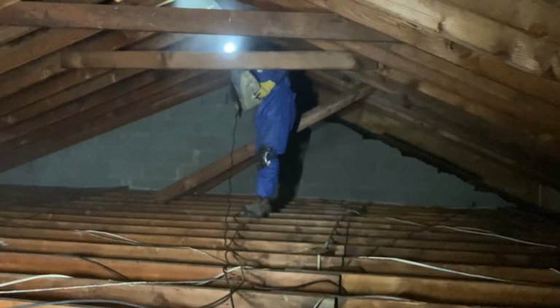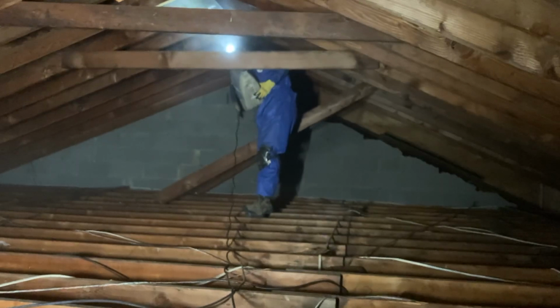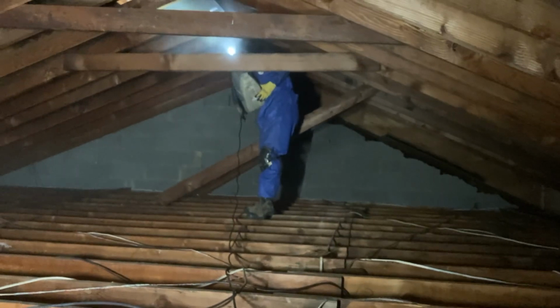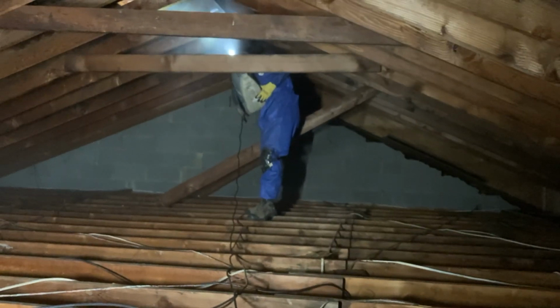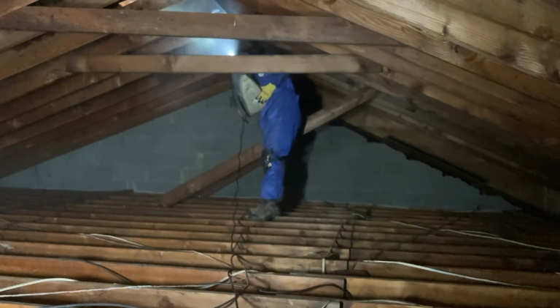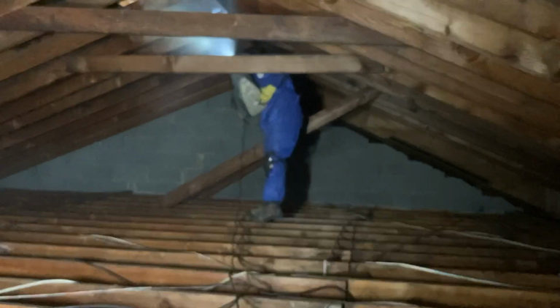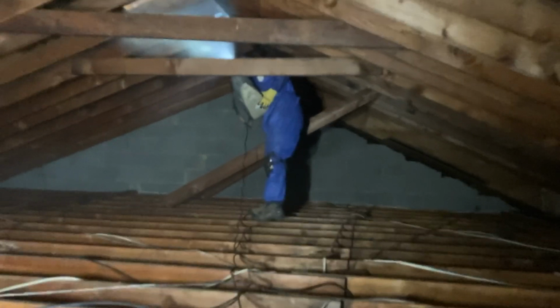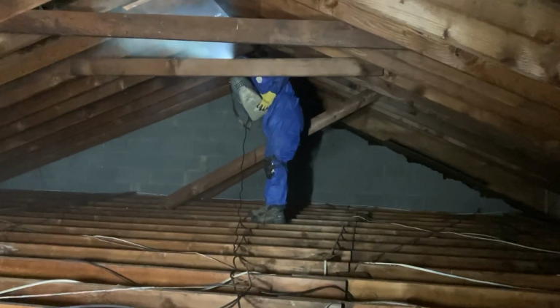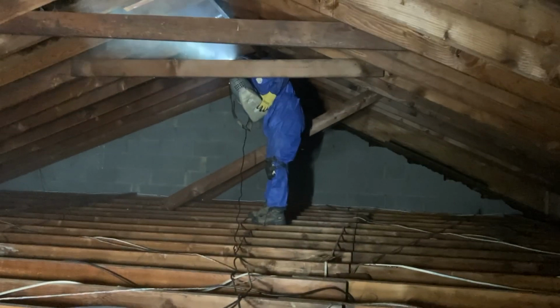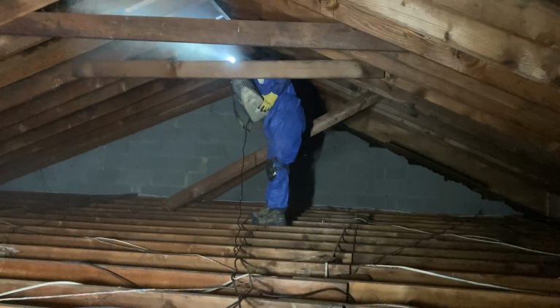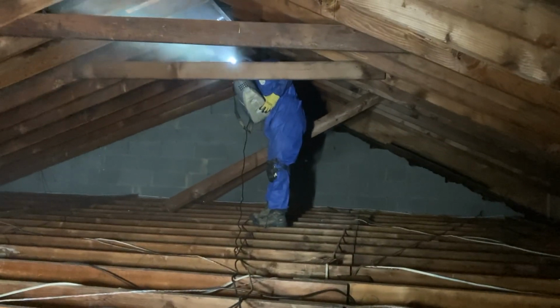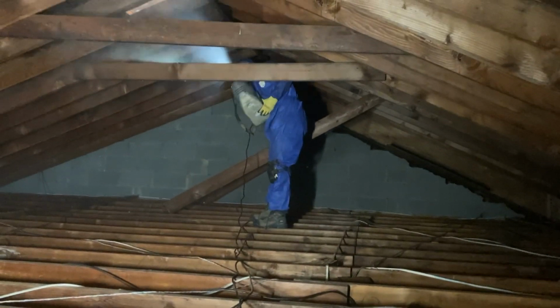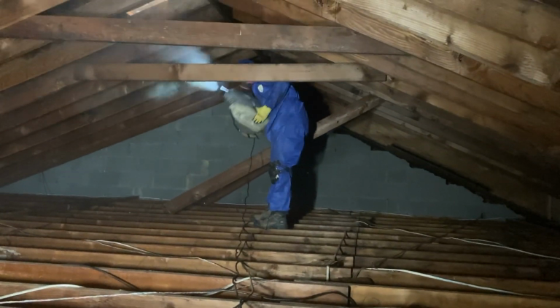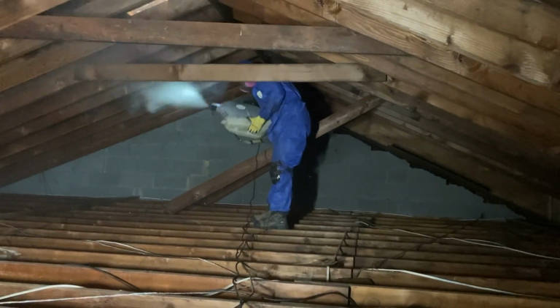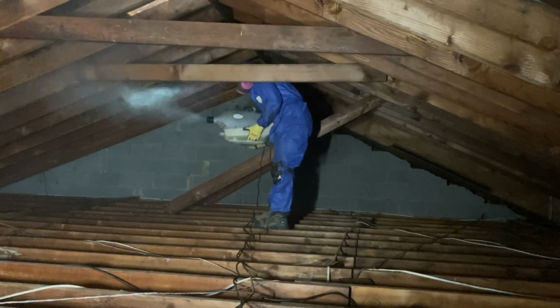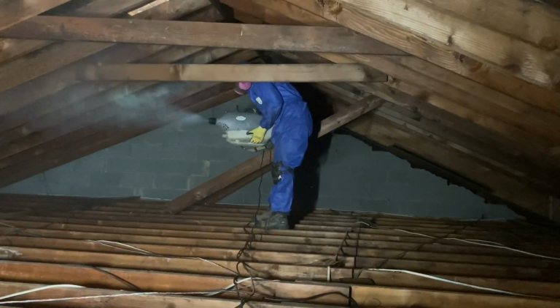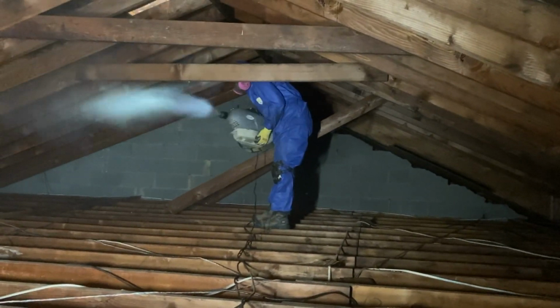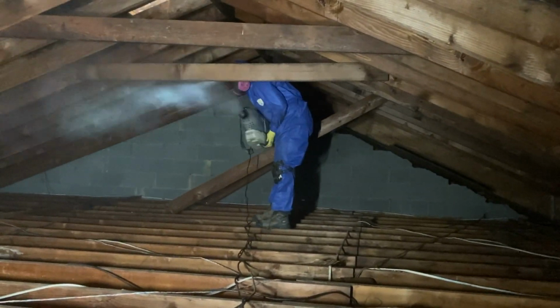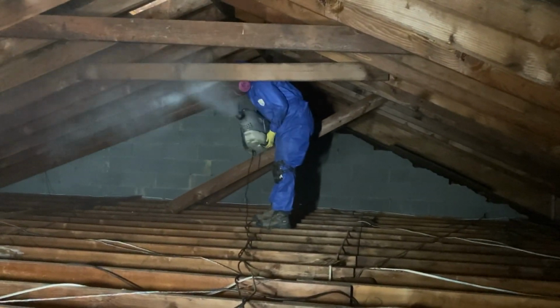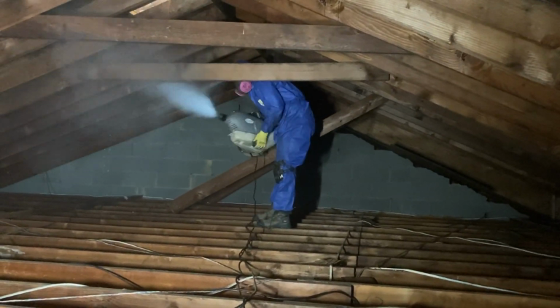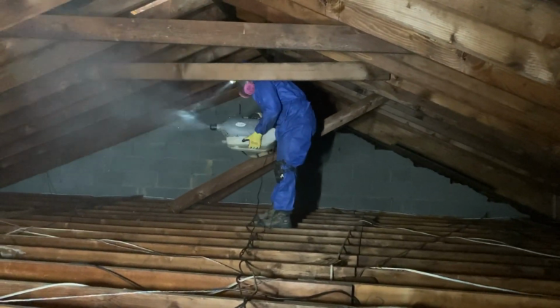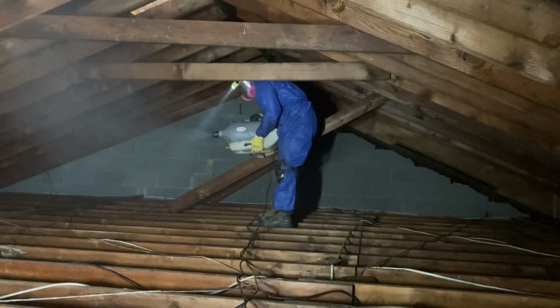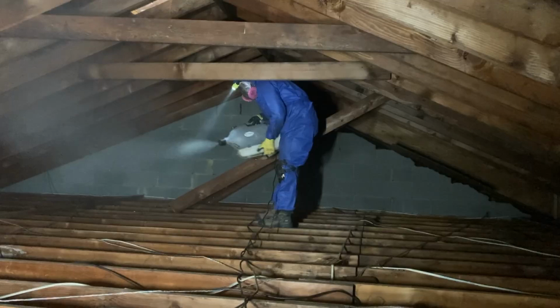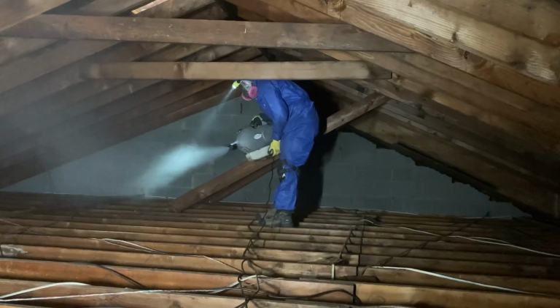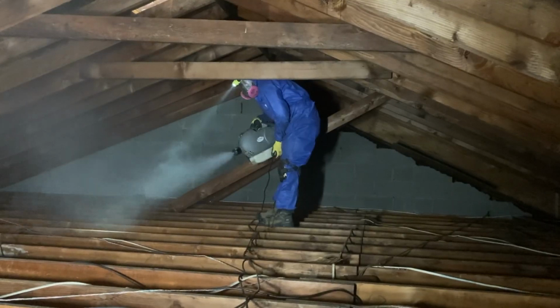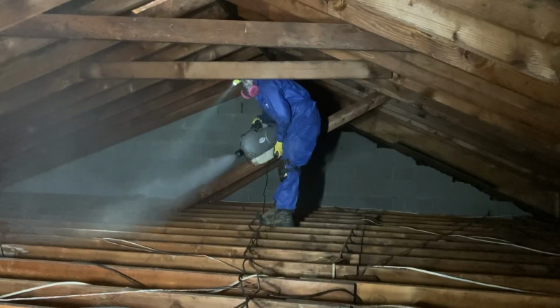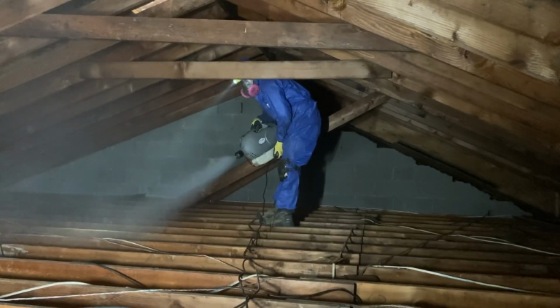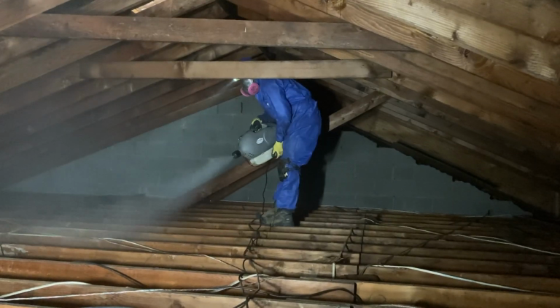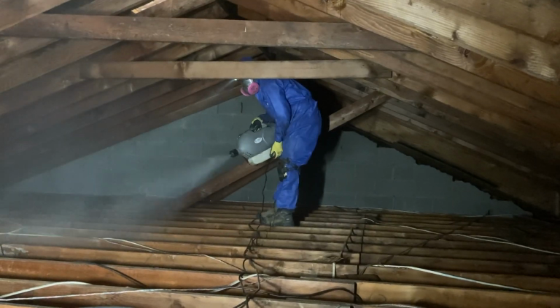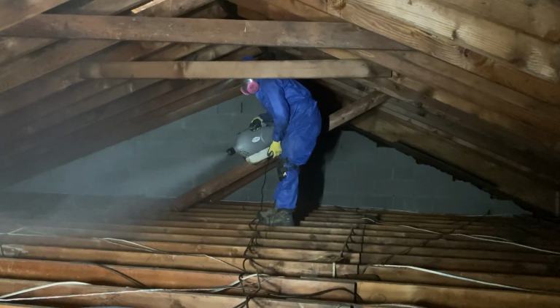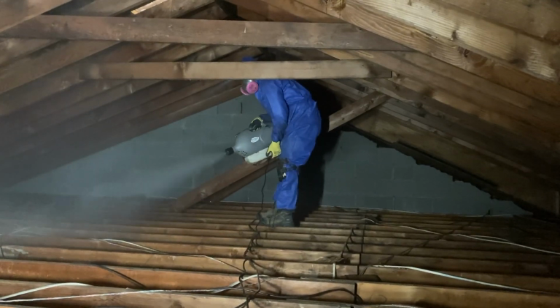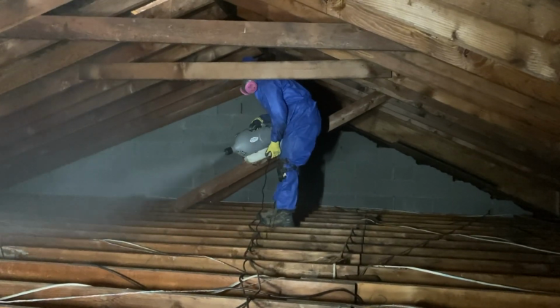This customer found an abundance of mold growth all over the rafters of his attic, so he called Mold Solutions for help.